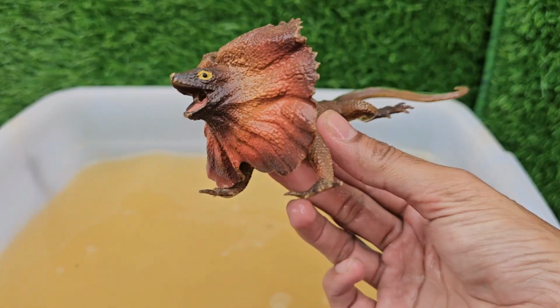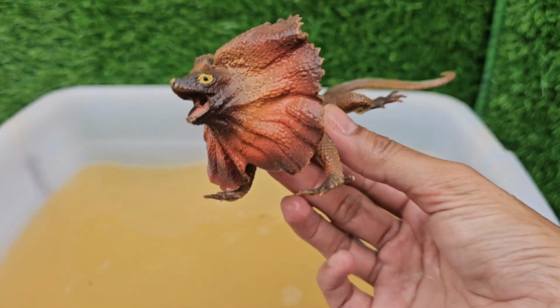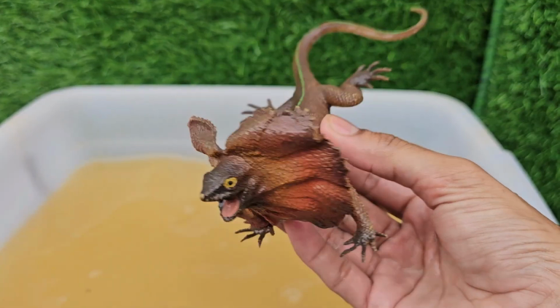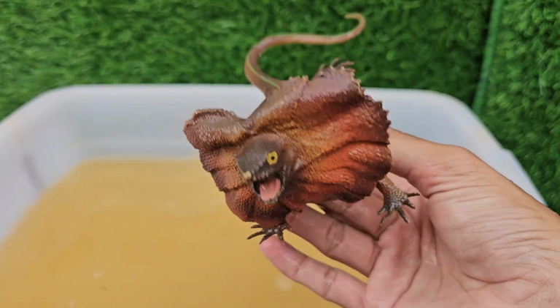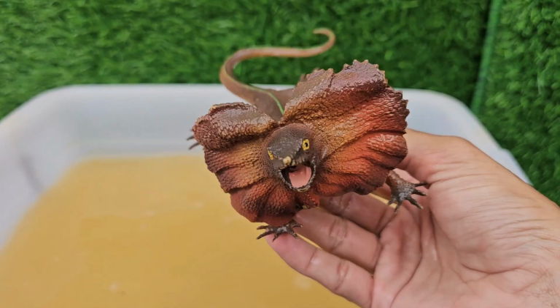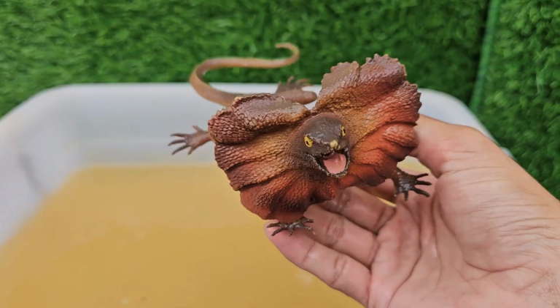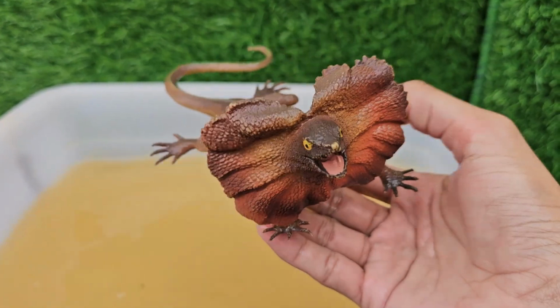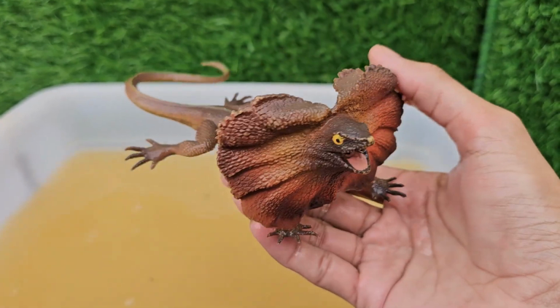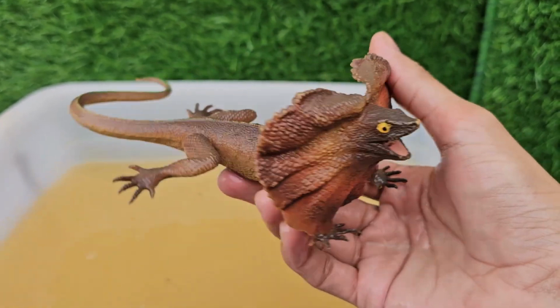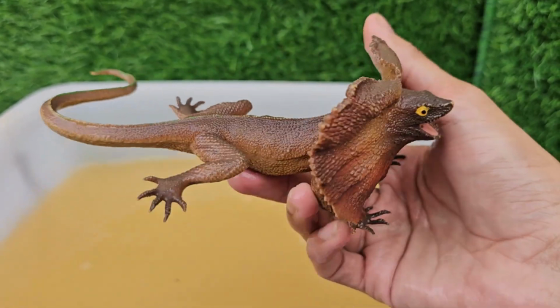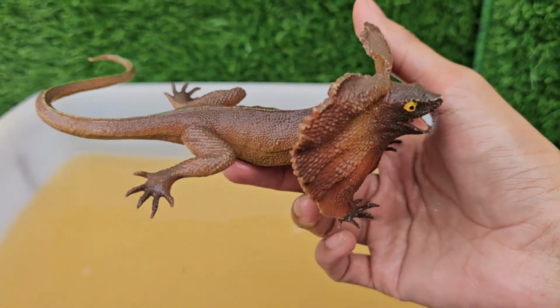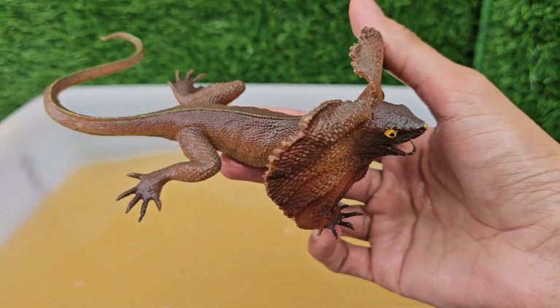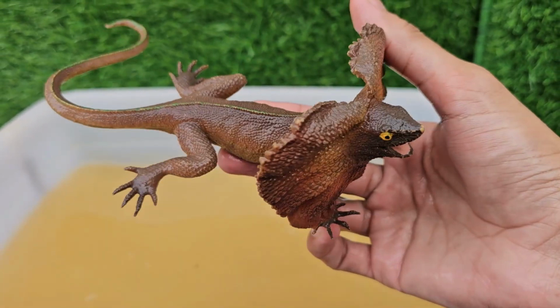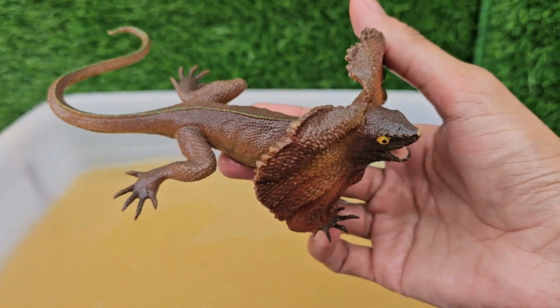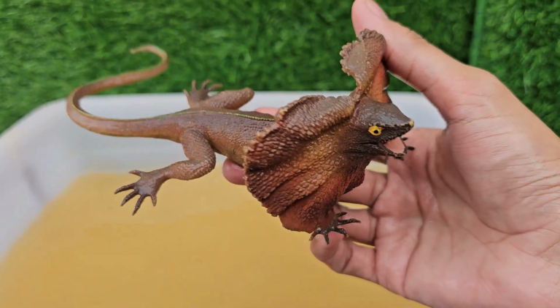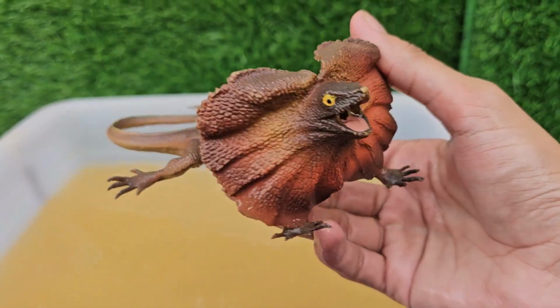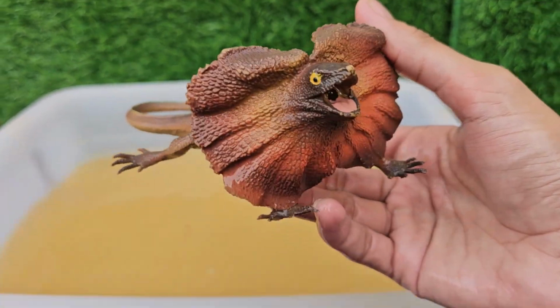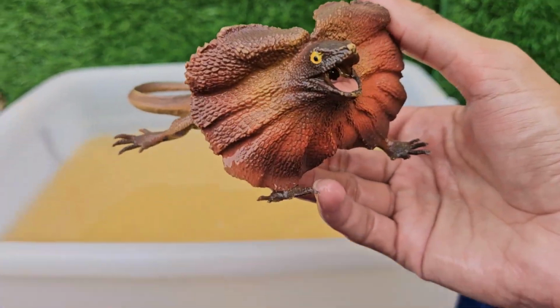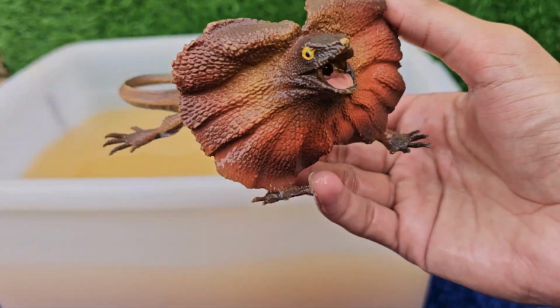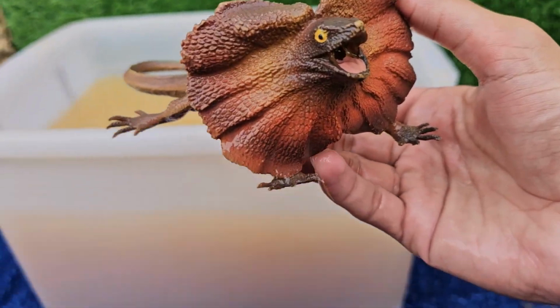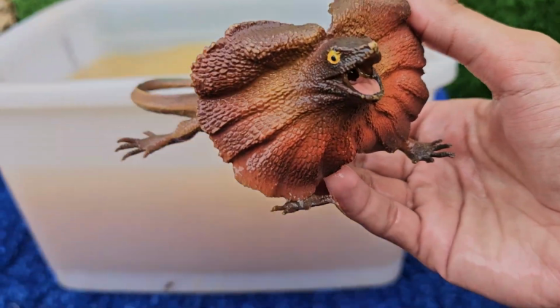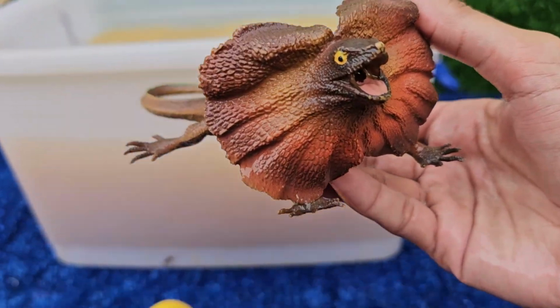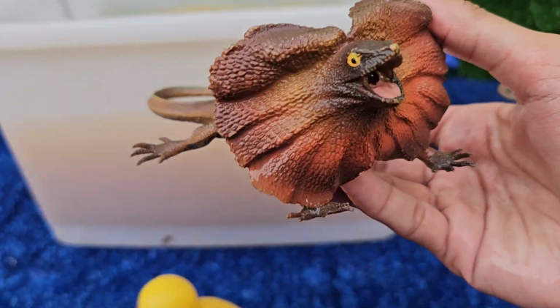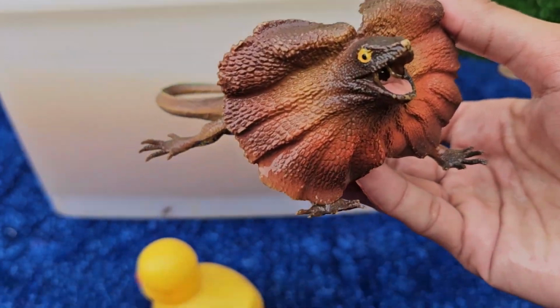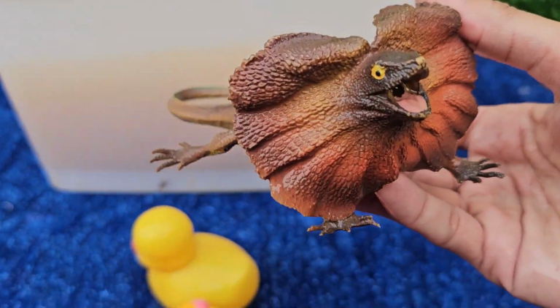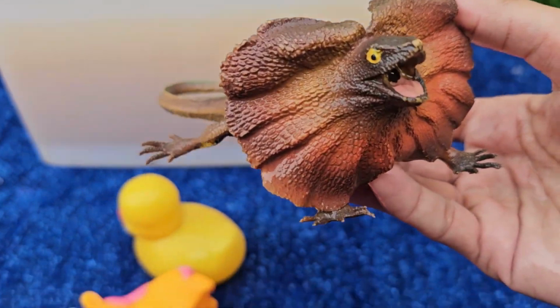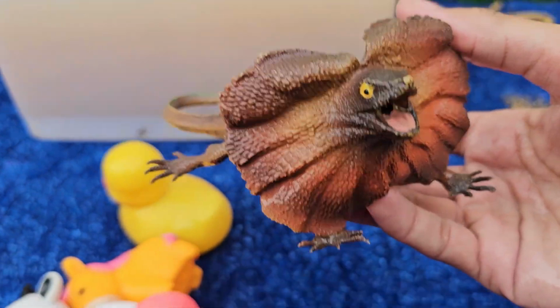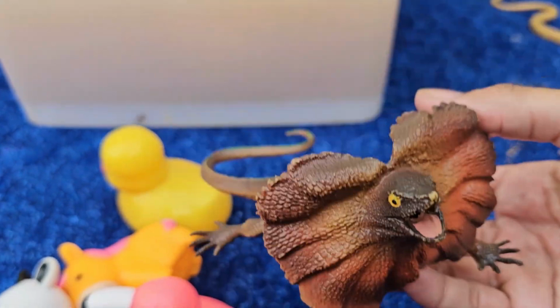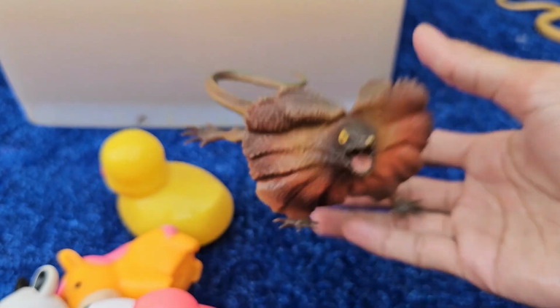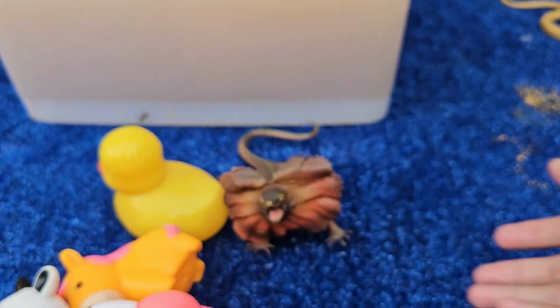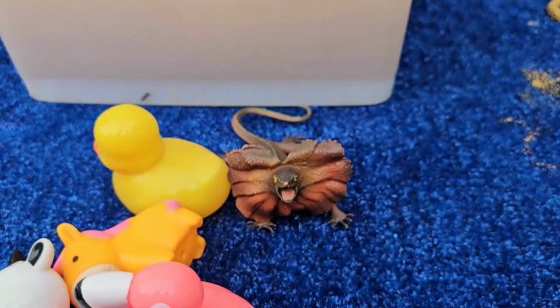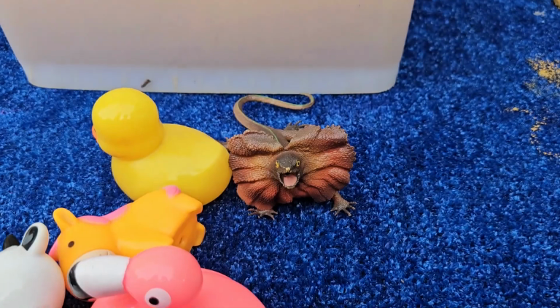This lizard is known for running upright on its hind legs to escape predators or hunt prey.